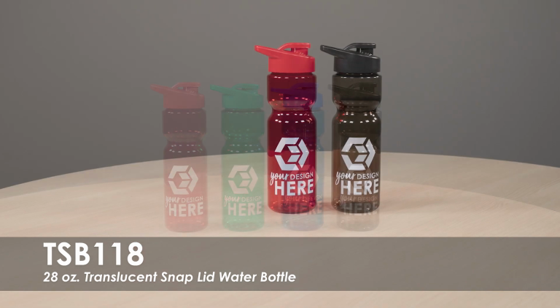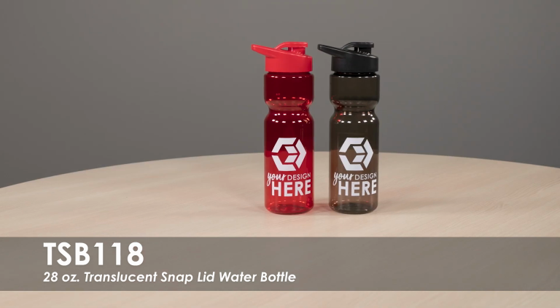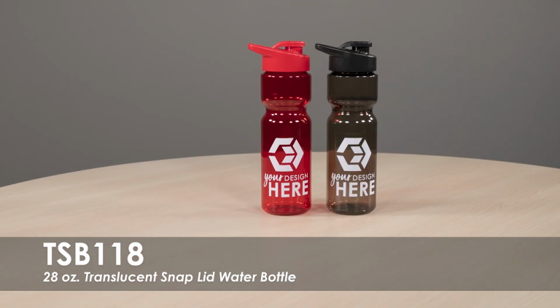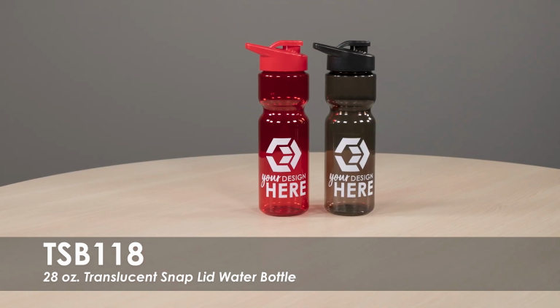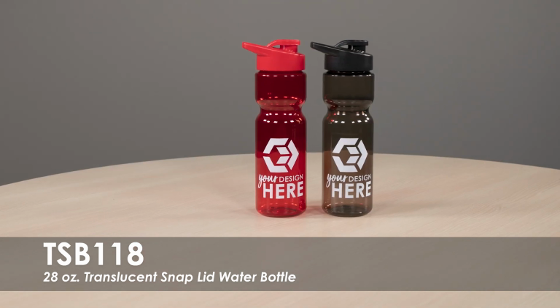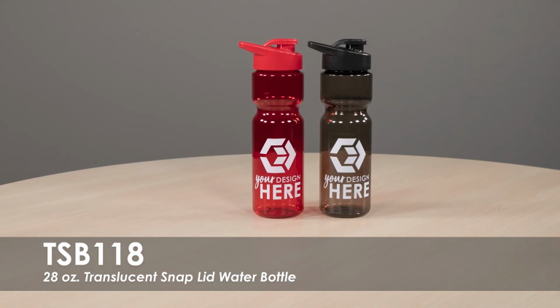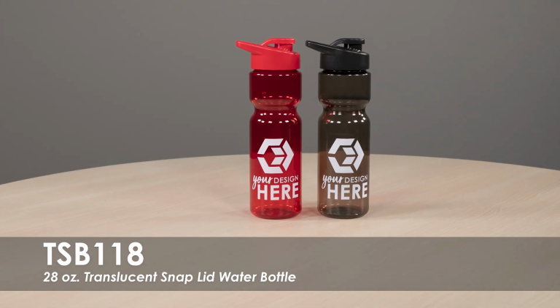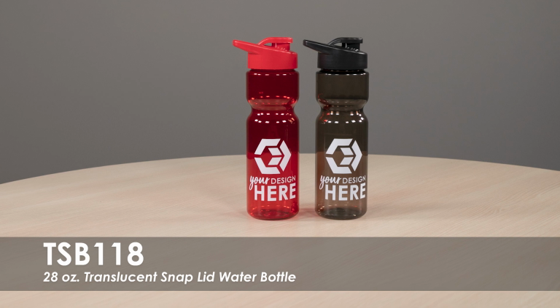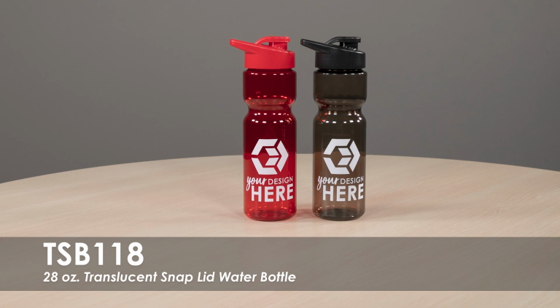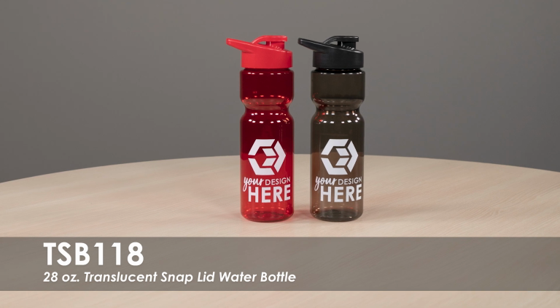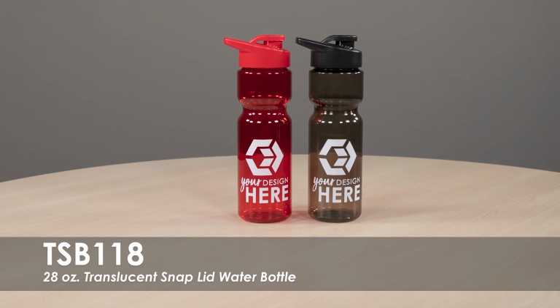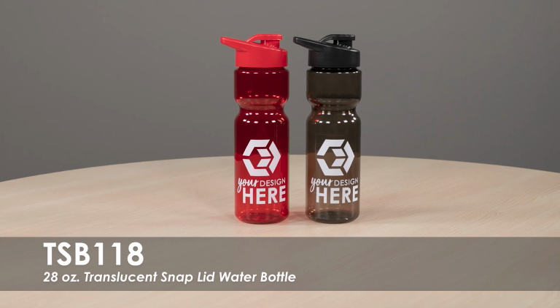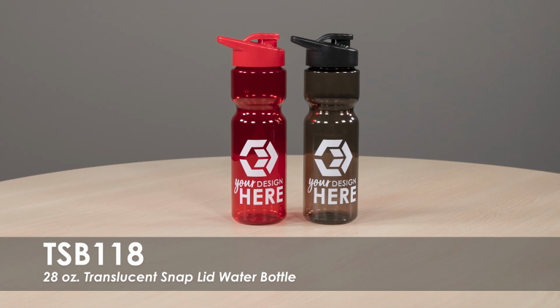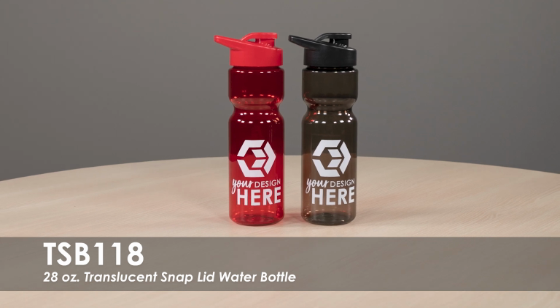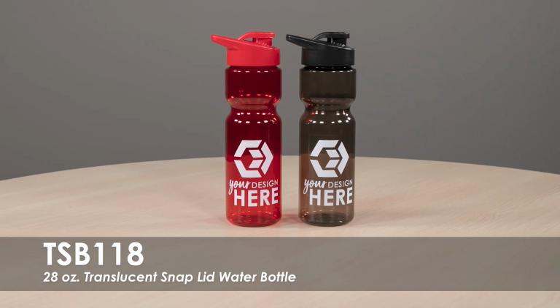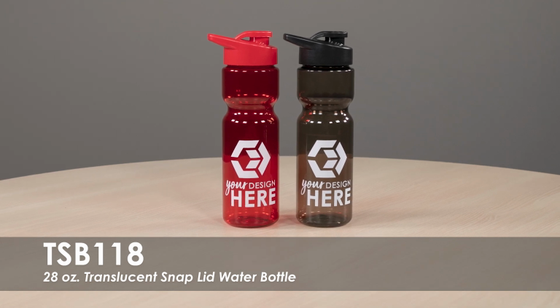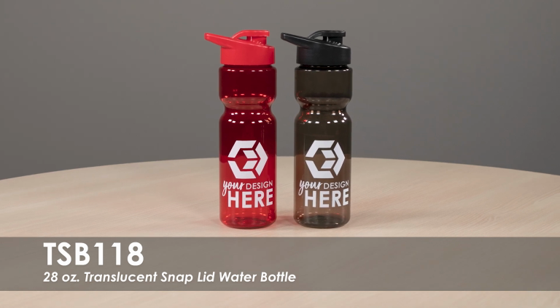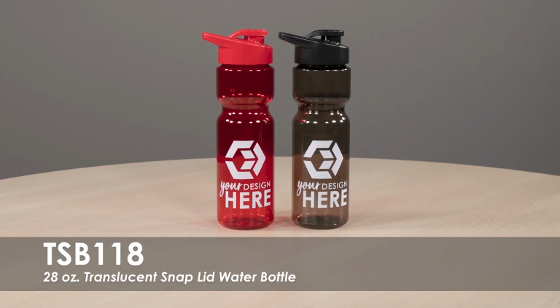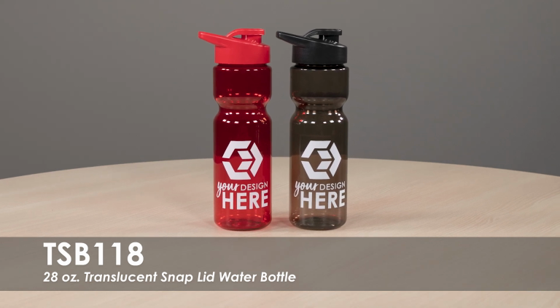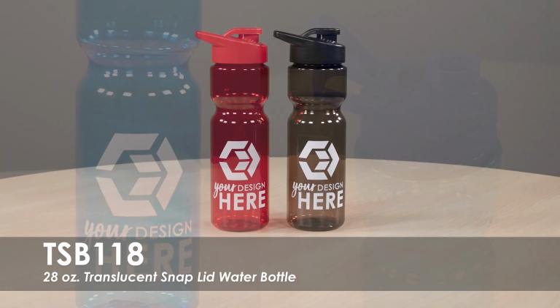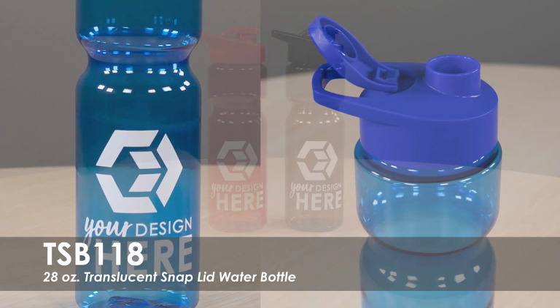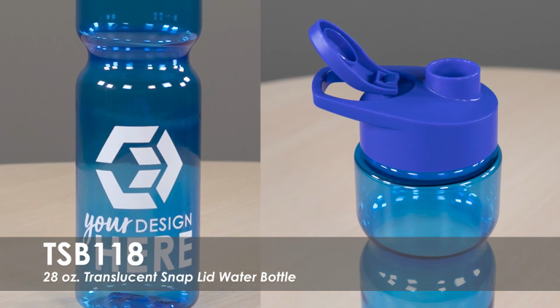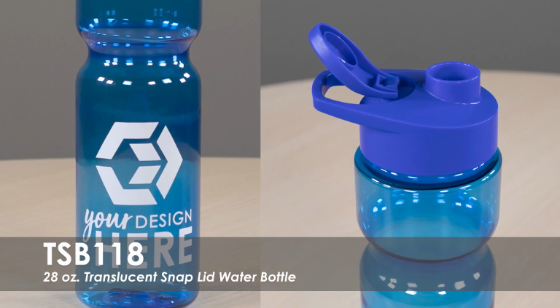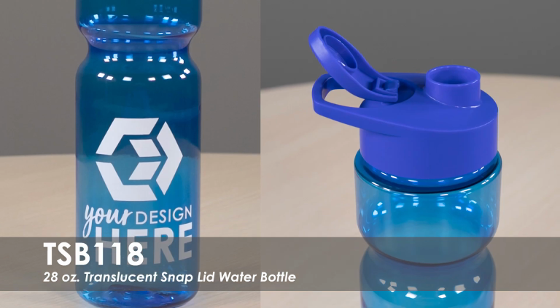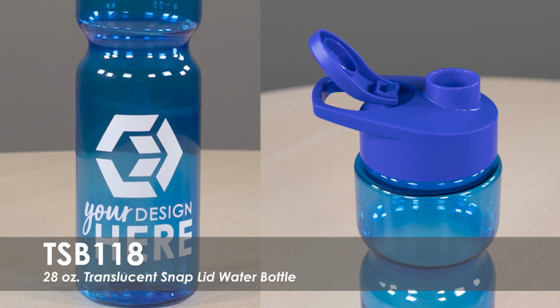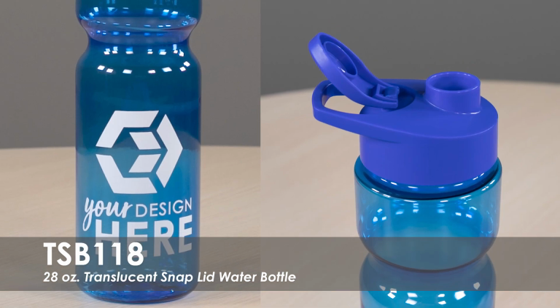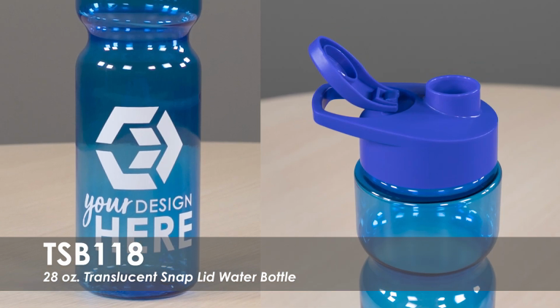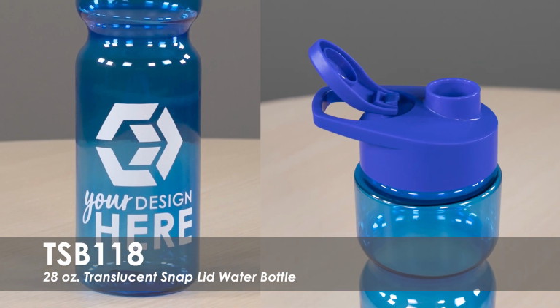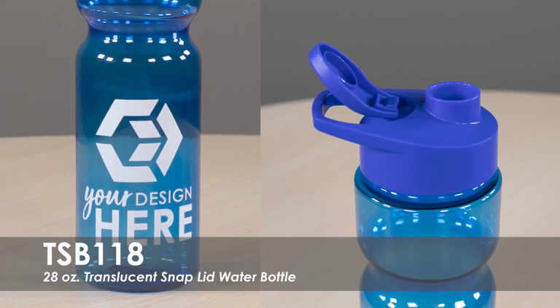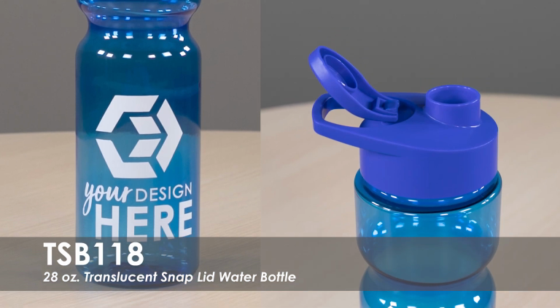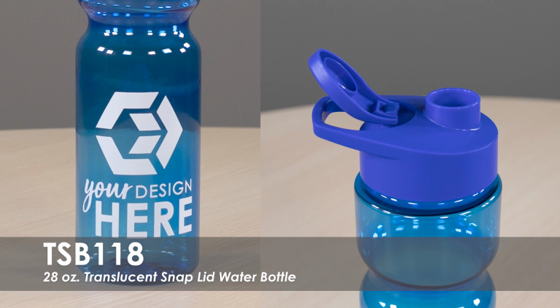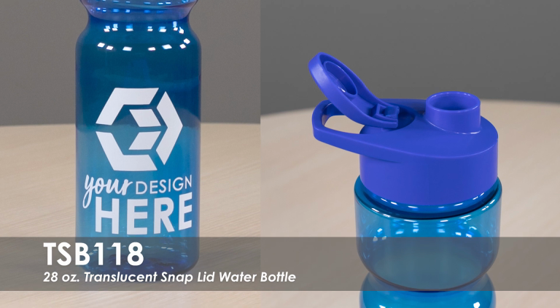We offer a free second side imprint and allow you to use the same design on both sides of the bottle or create something new. It is made of a durable HDPE plastic with a flip snap lid.